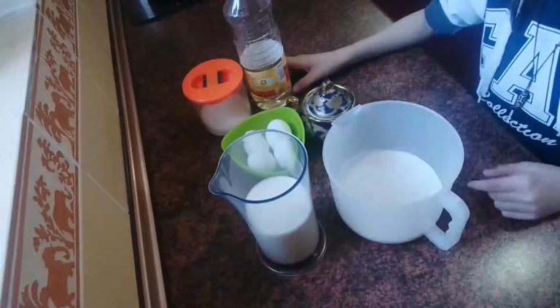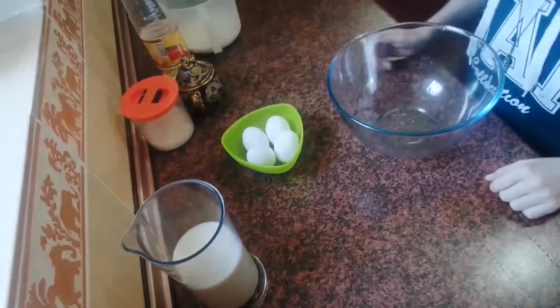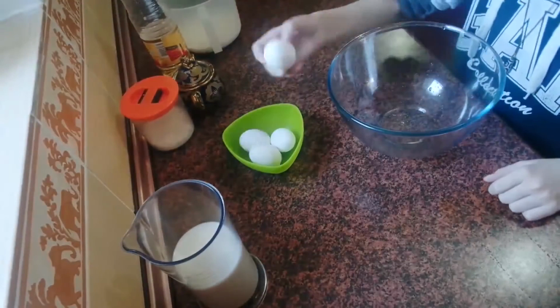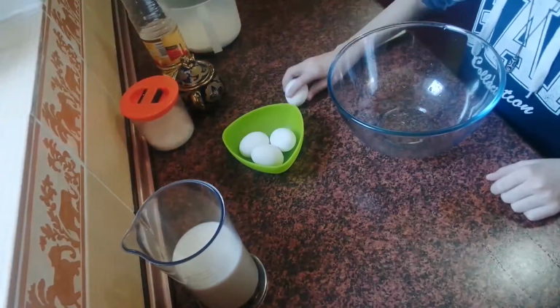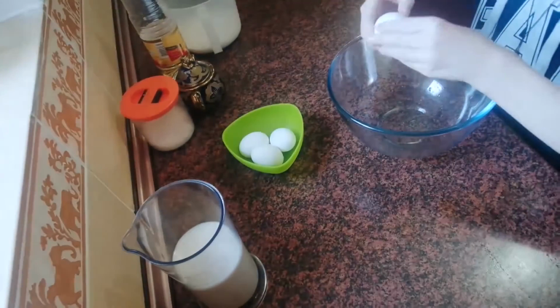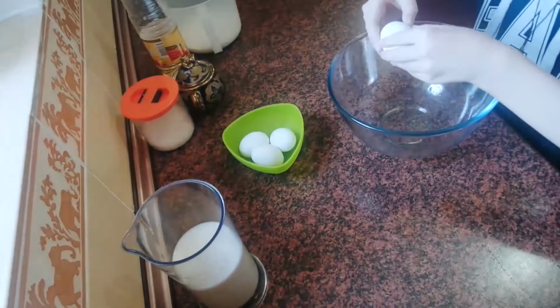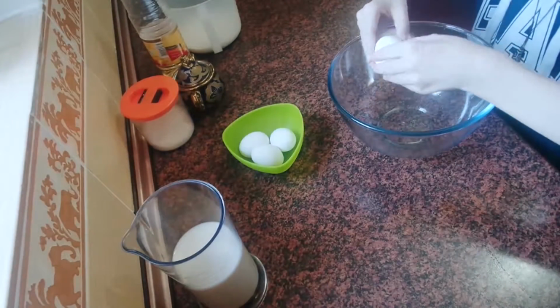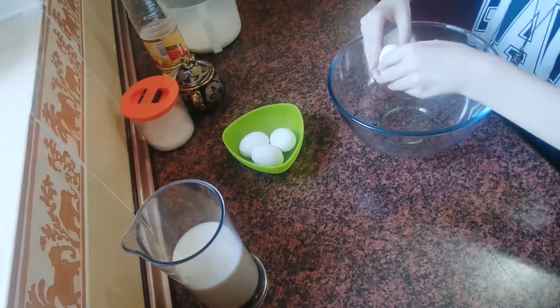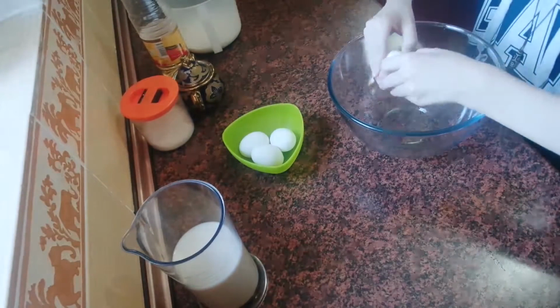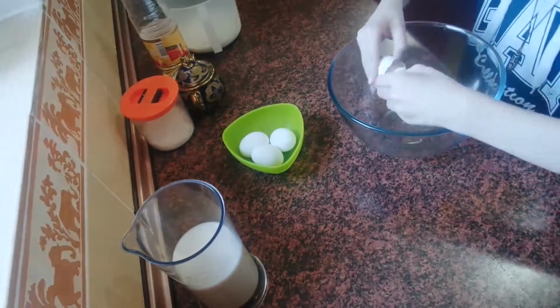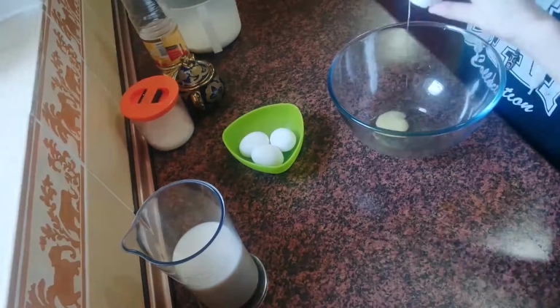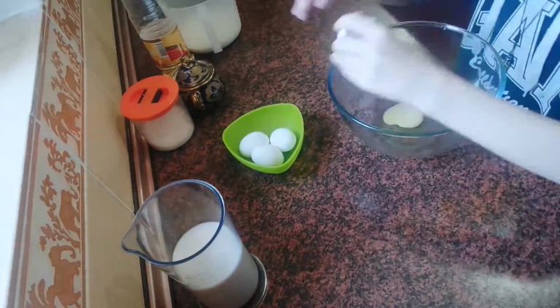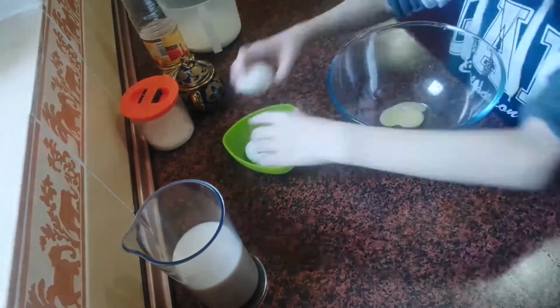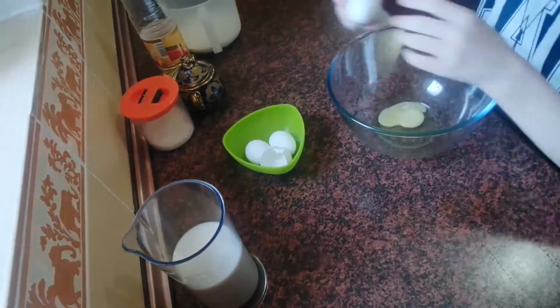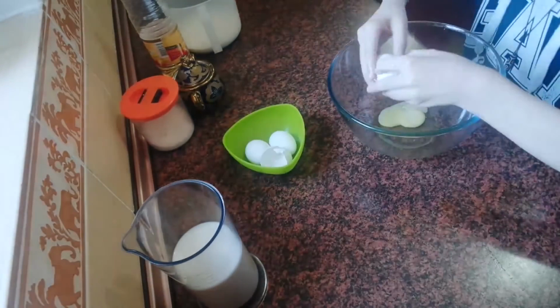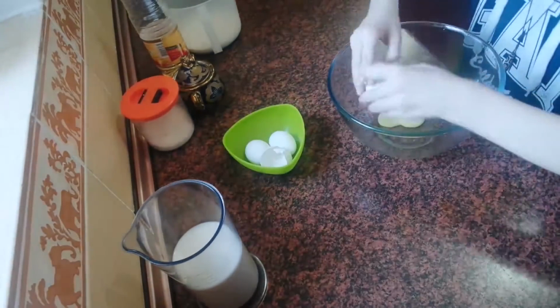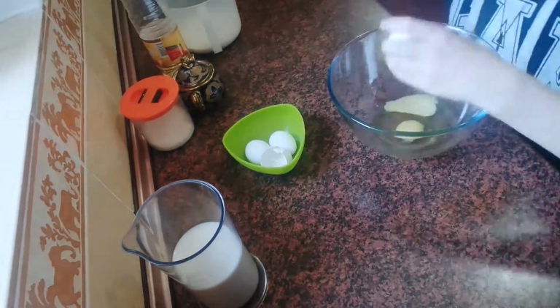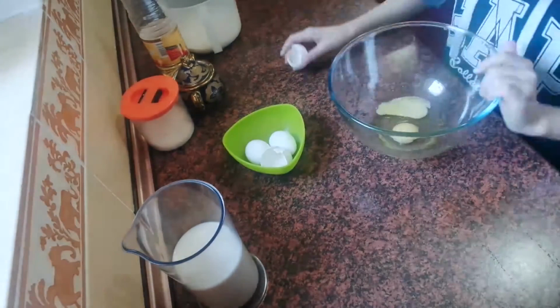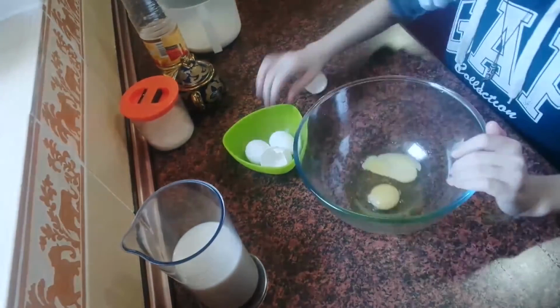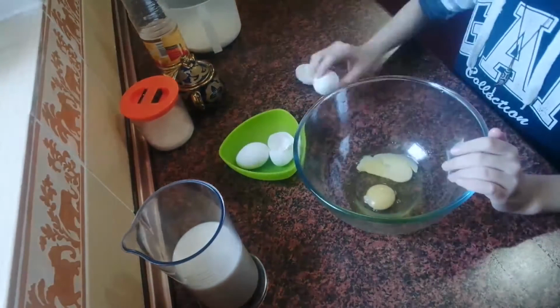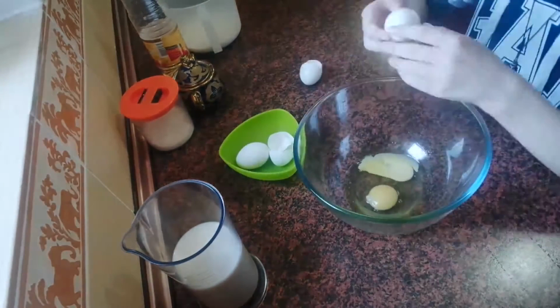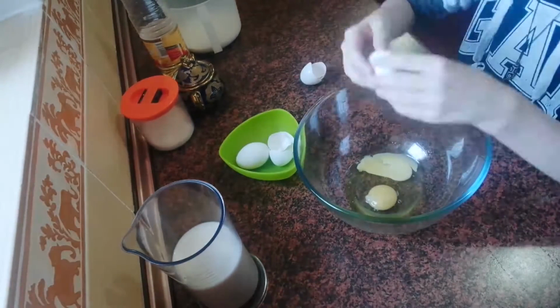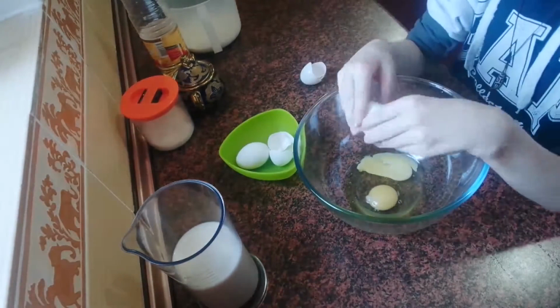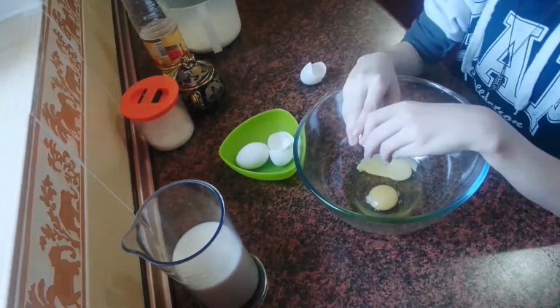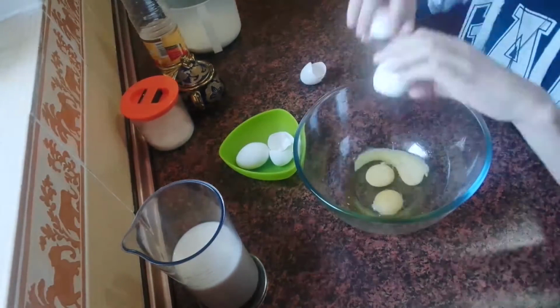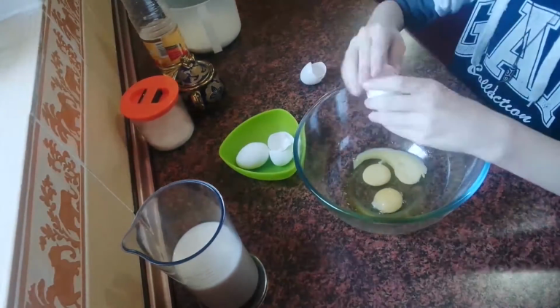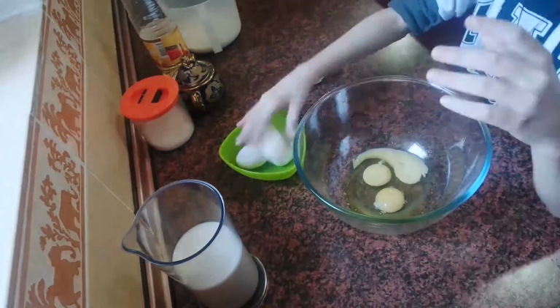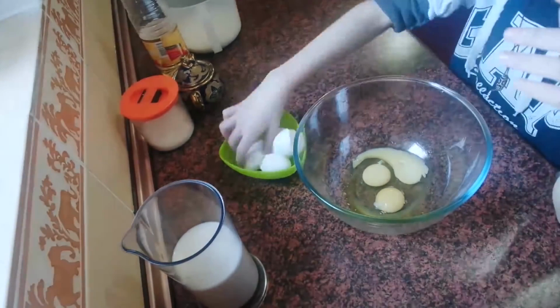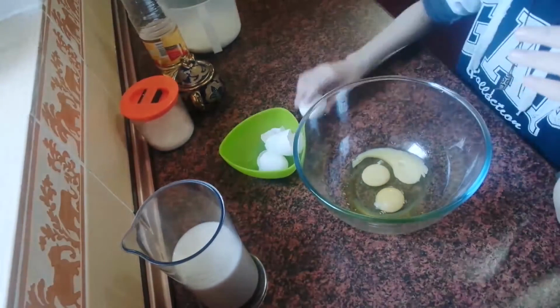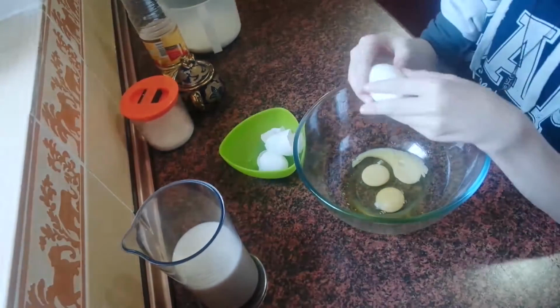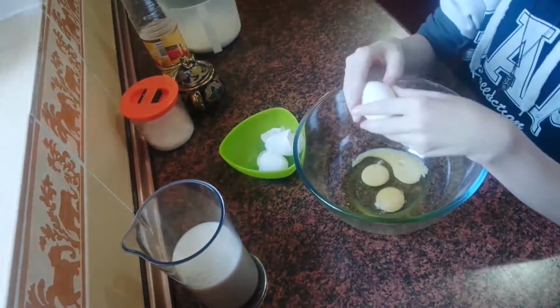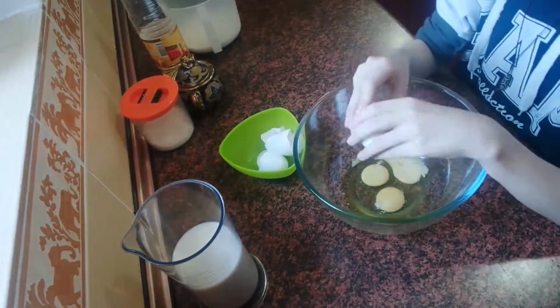In the mixer bowl put eggs, add sugar and mix until you get a light fluffy mass.